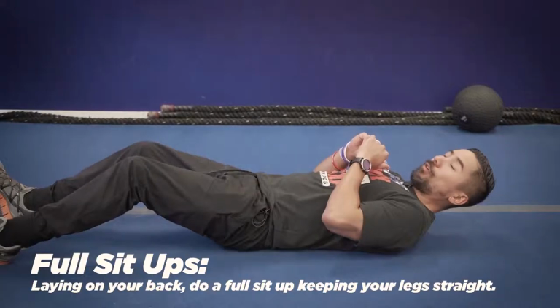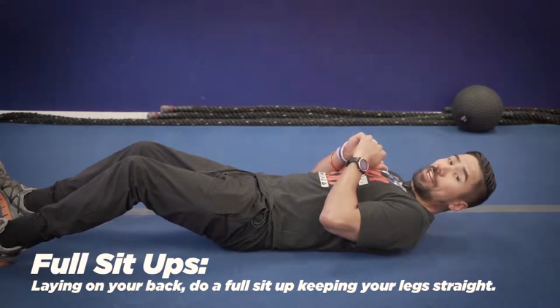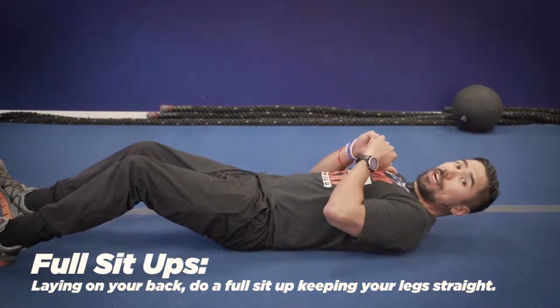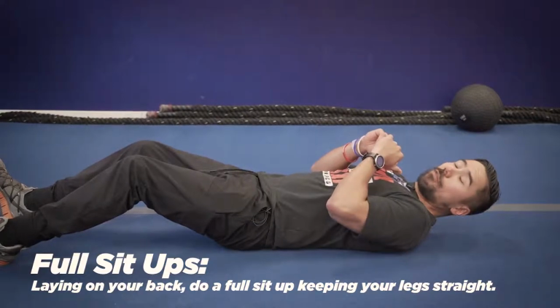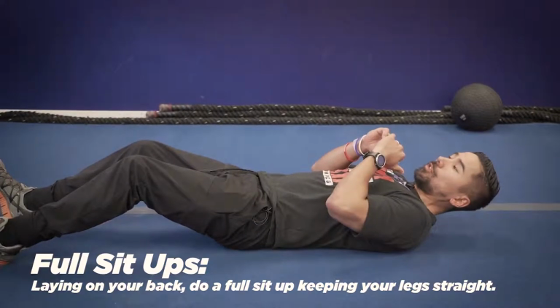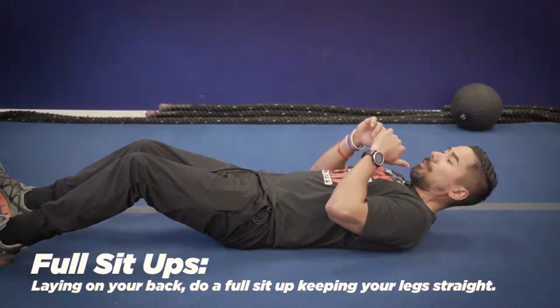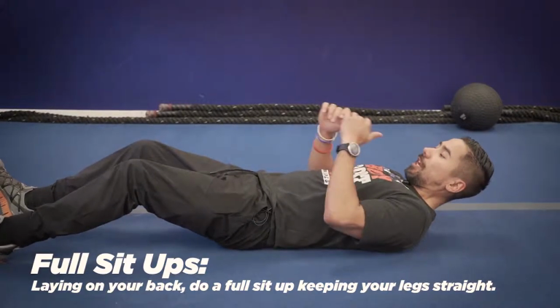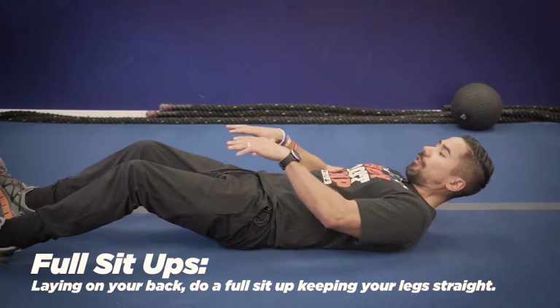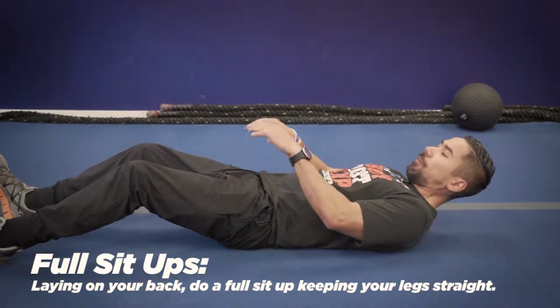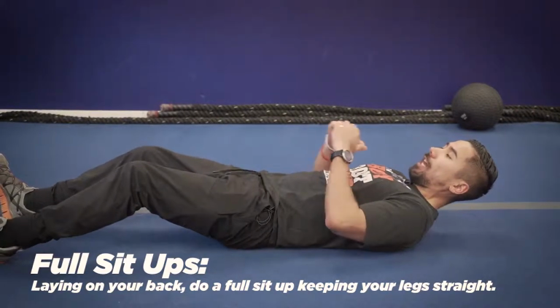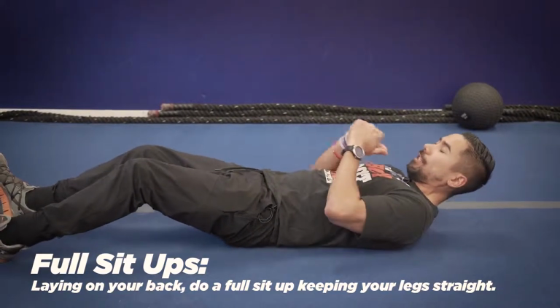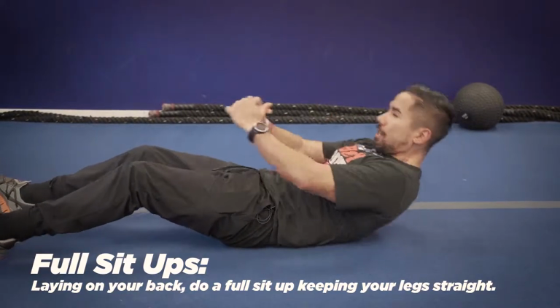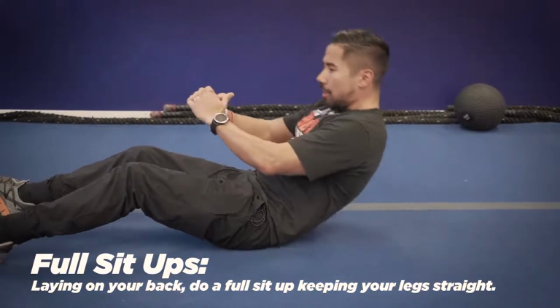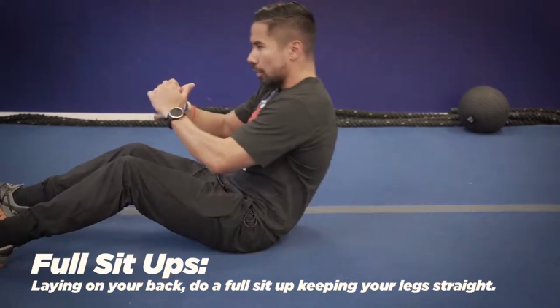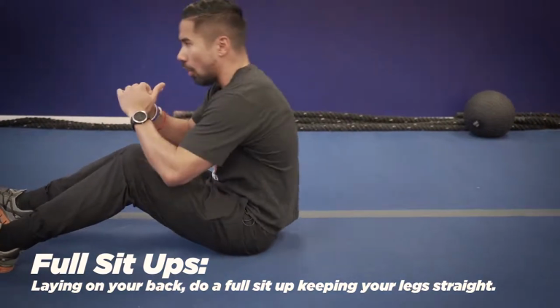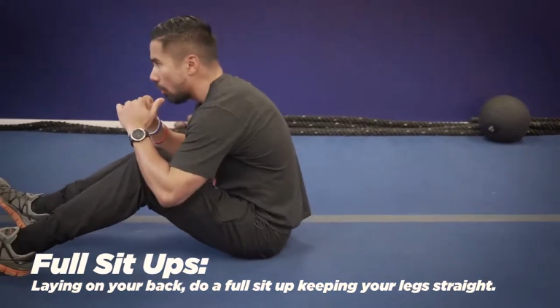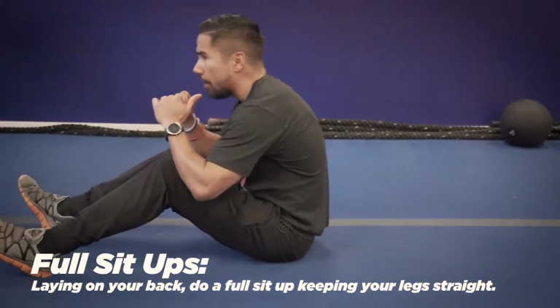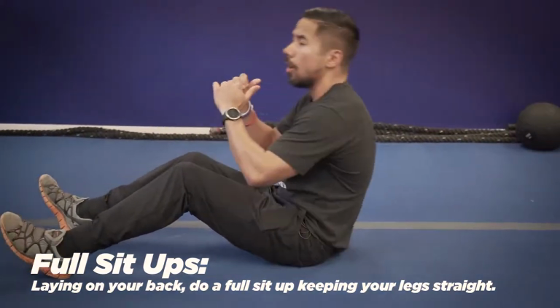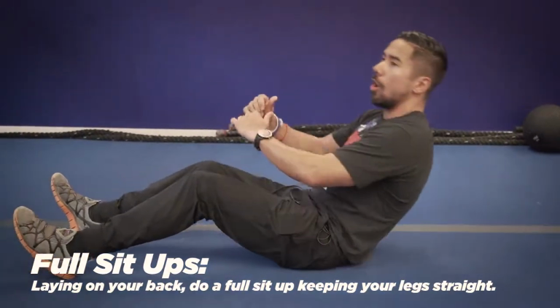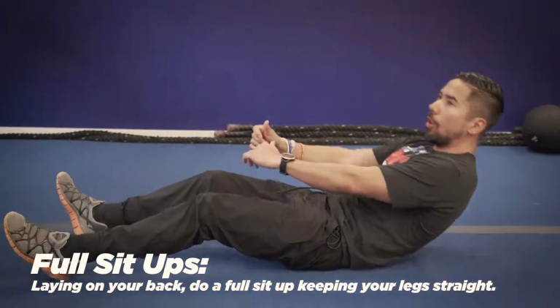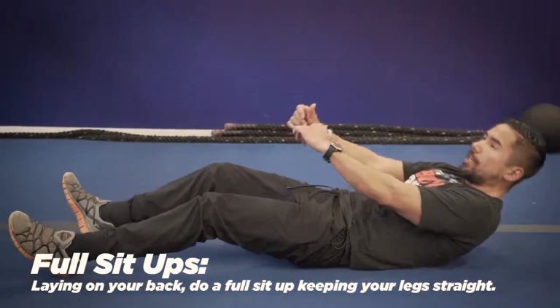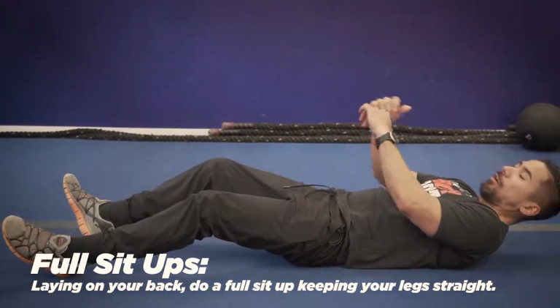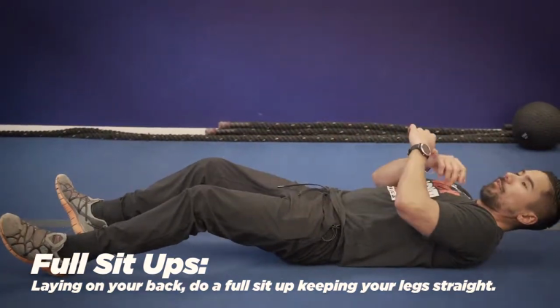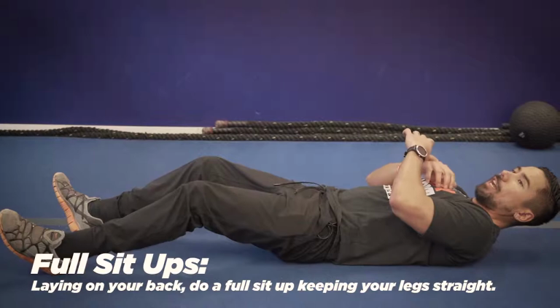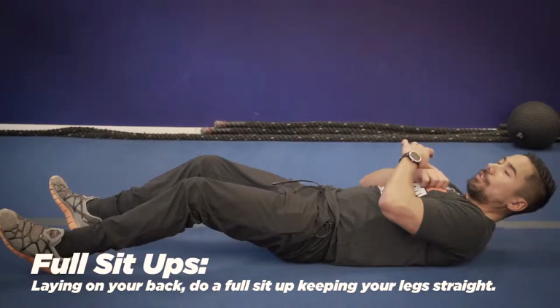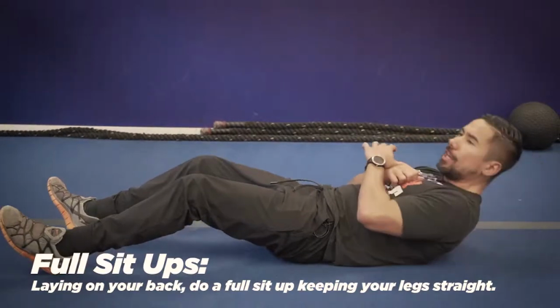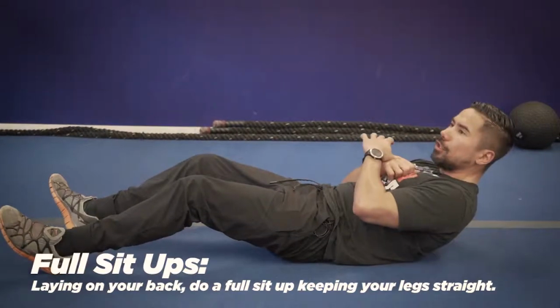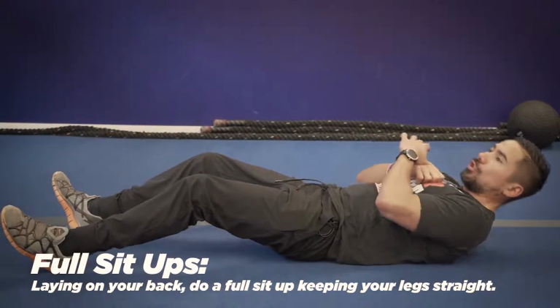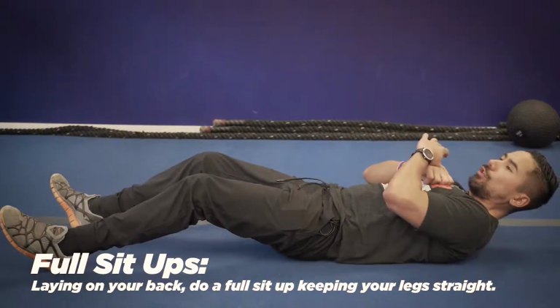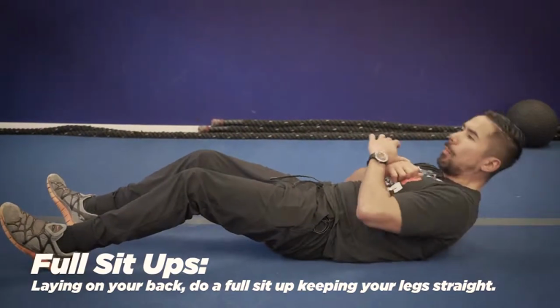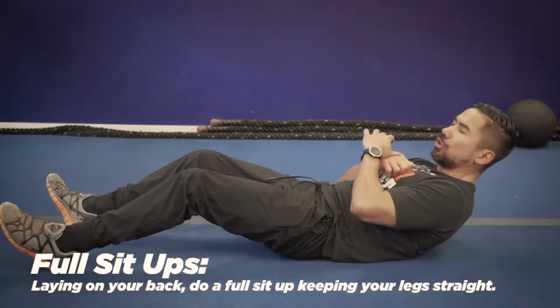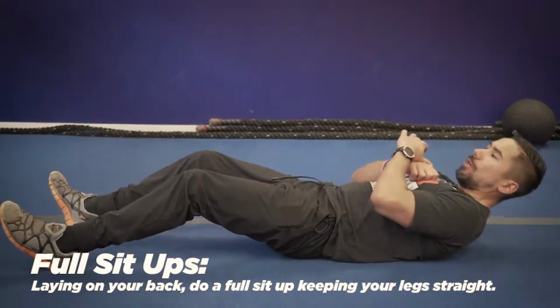First exercise is a full sit-up. You're going to have your feet planted, go all the way up, all the way down. If you can't do that, you're just going to do a partial one.